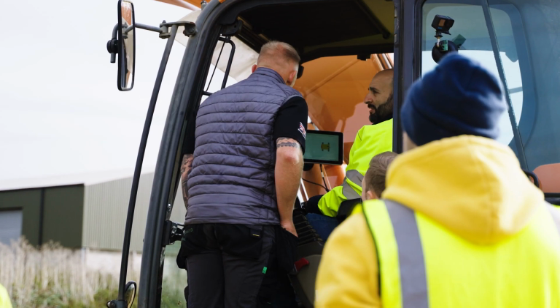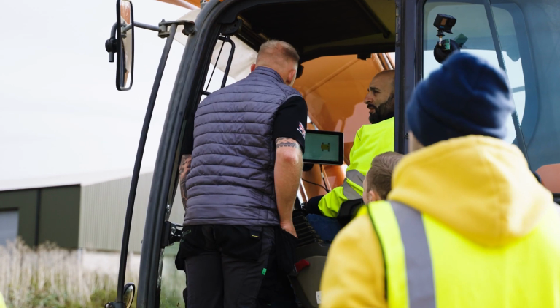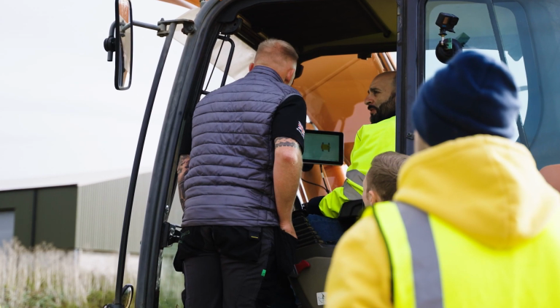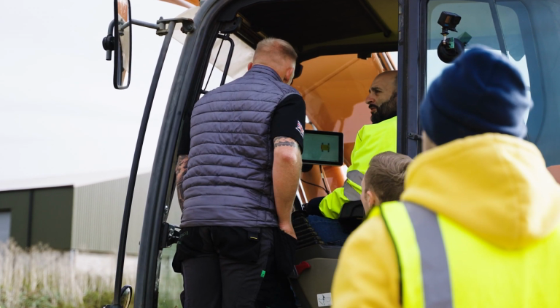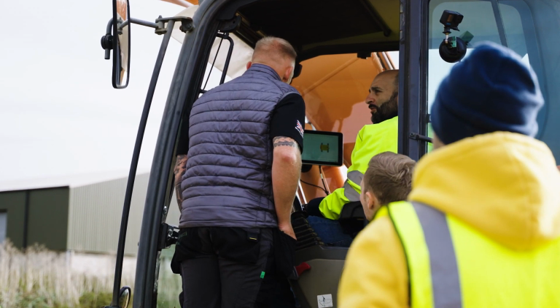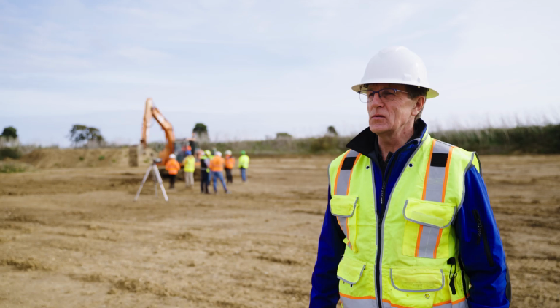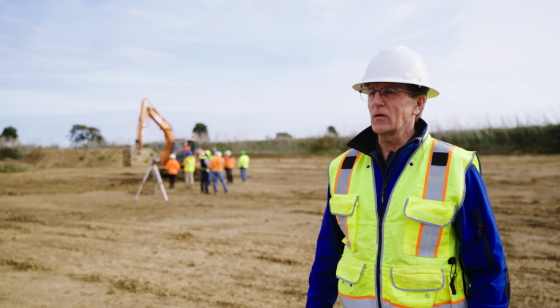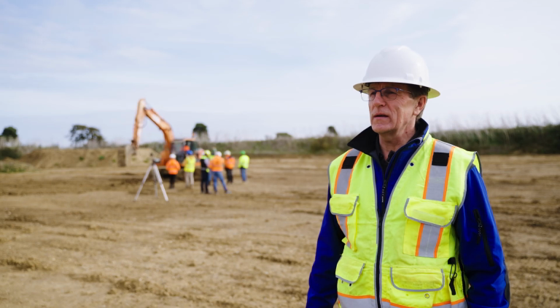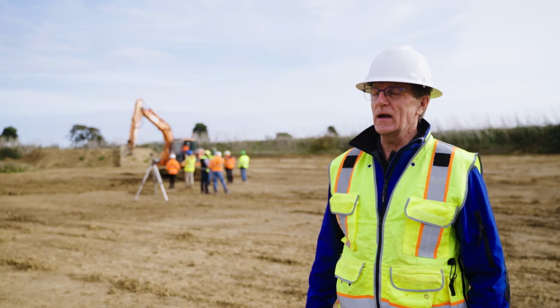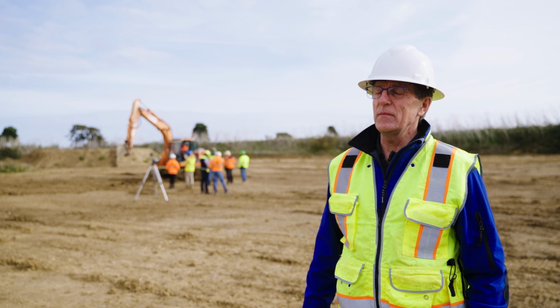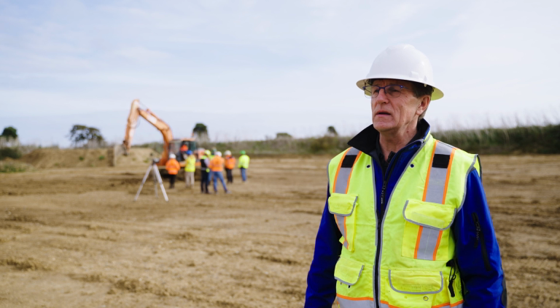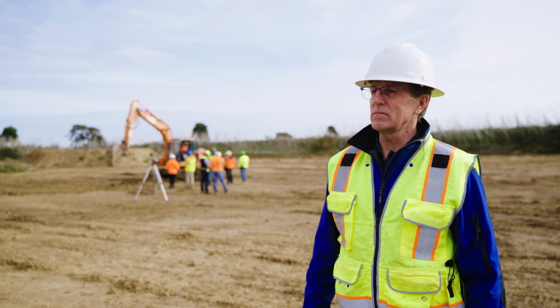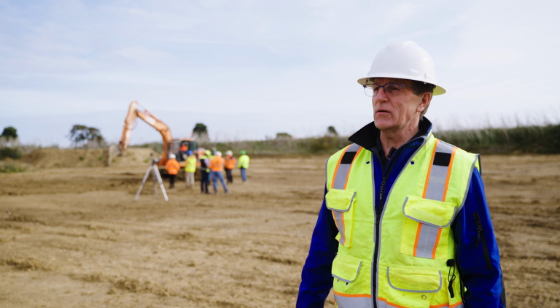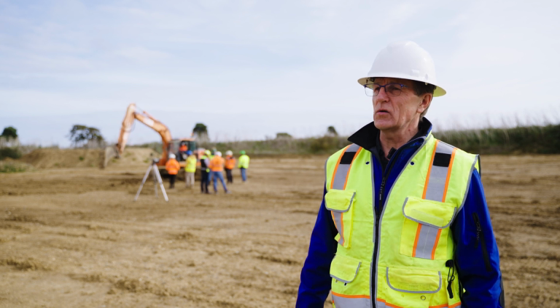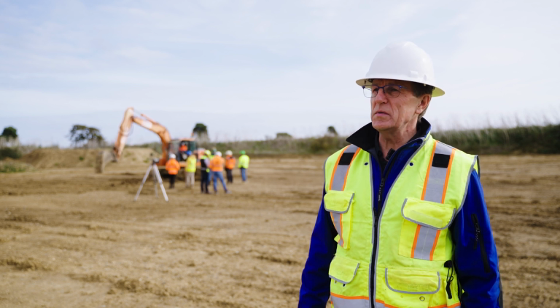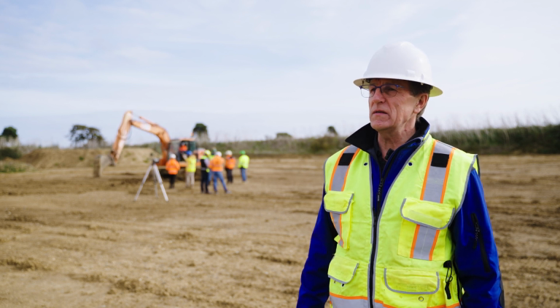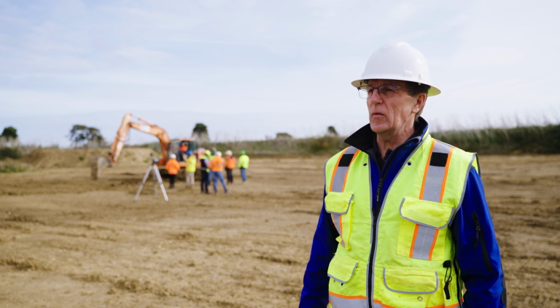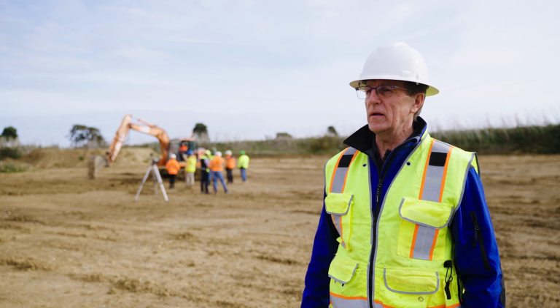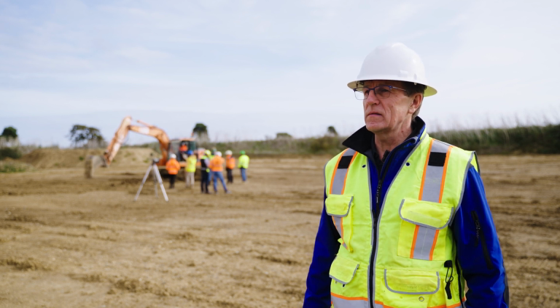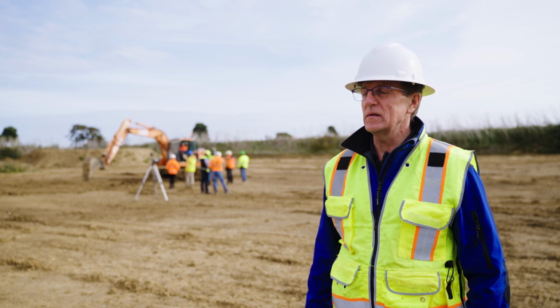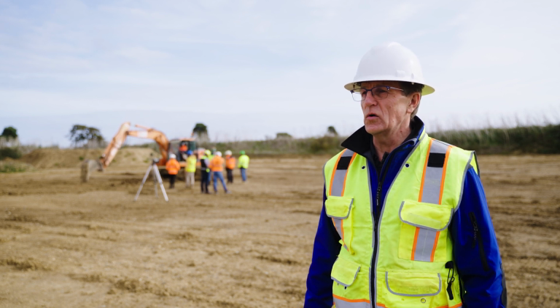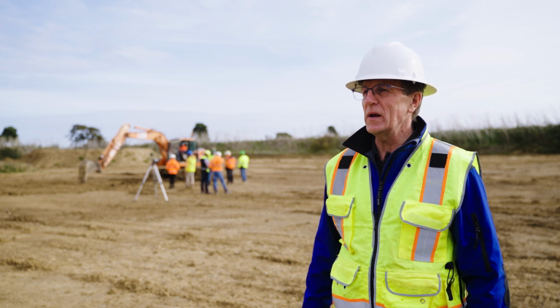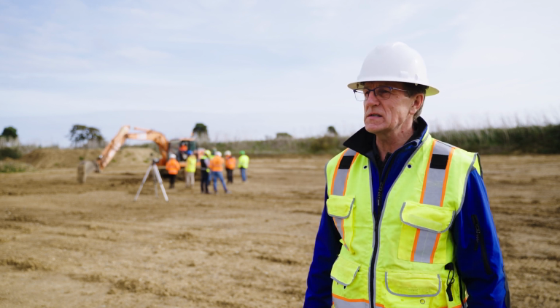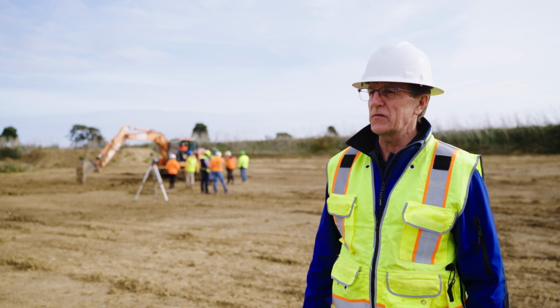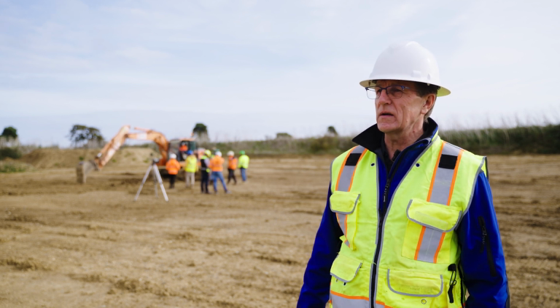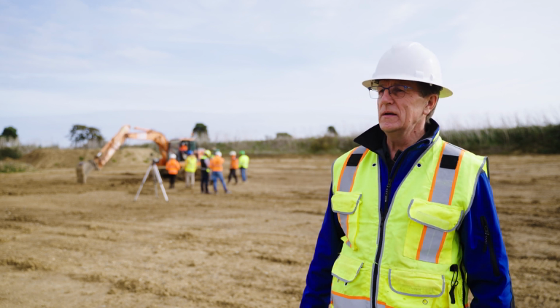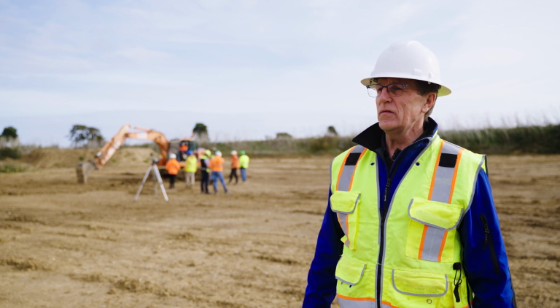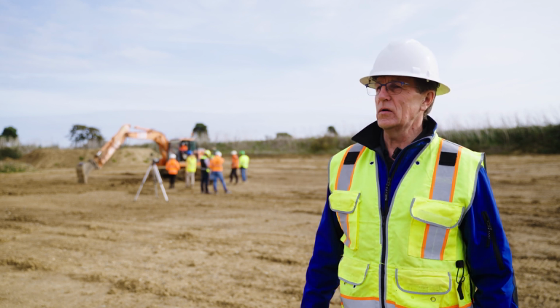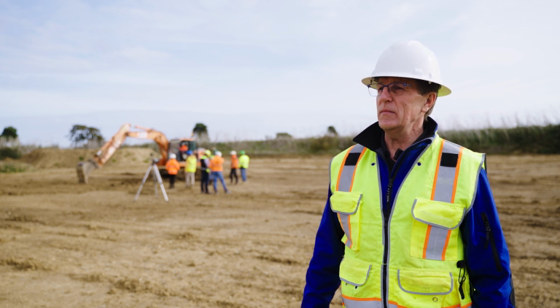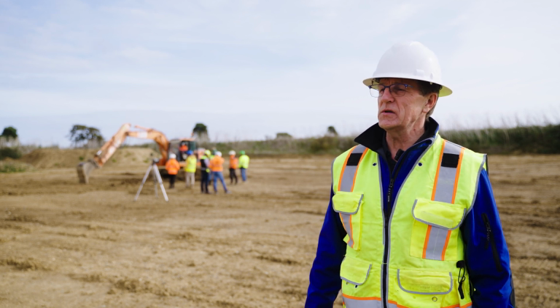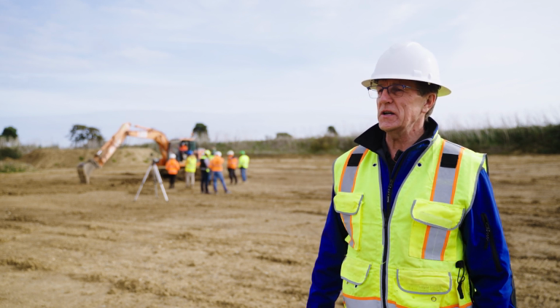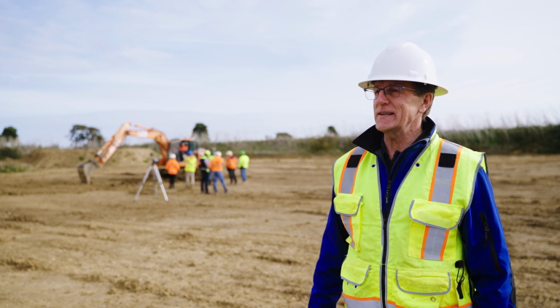My name is Jürgen Reinicke. I'm the Director of Business Development for Europe, Middle East and Africa for Hemisphere GNSS.